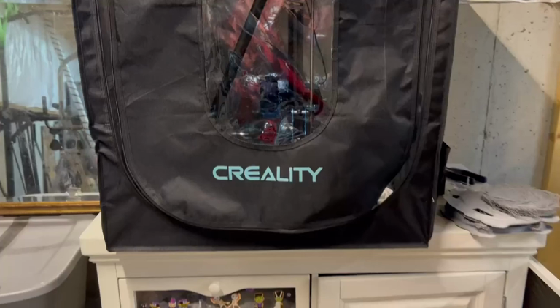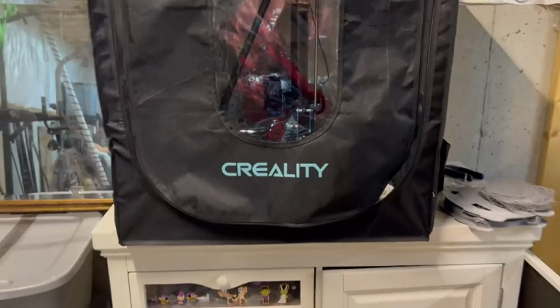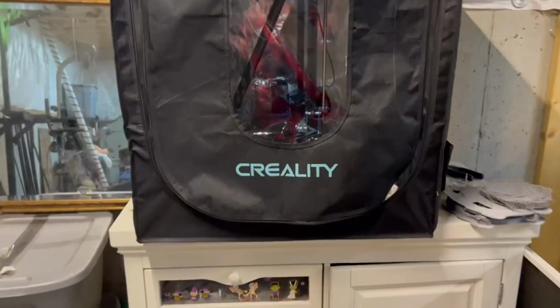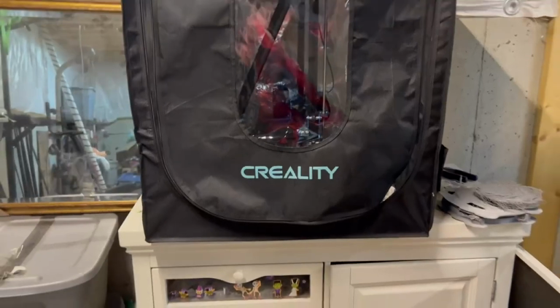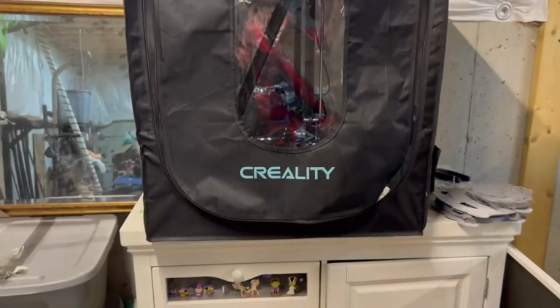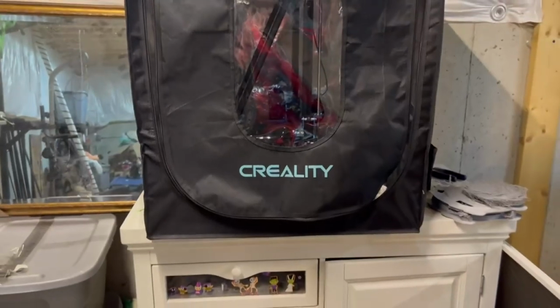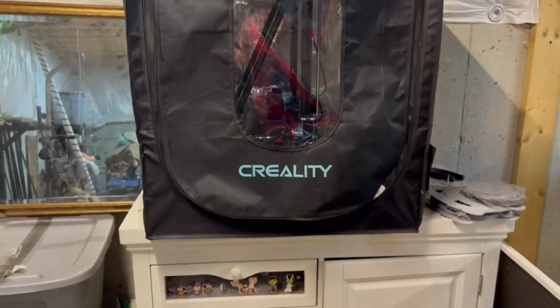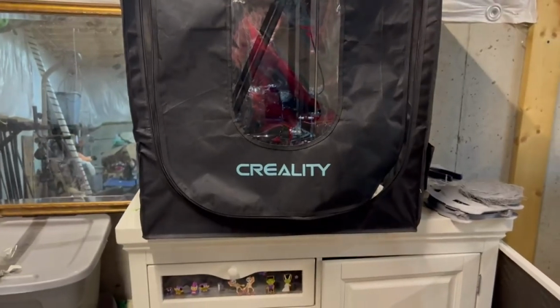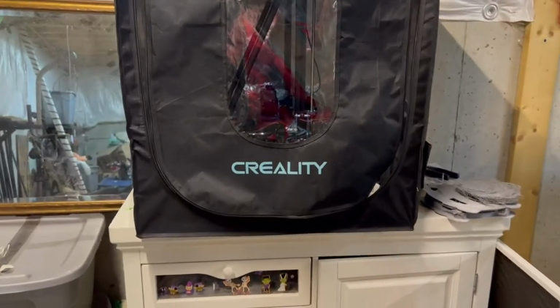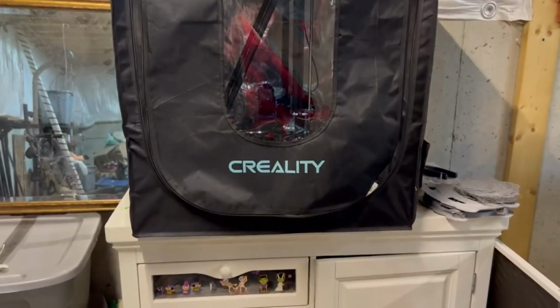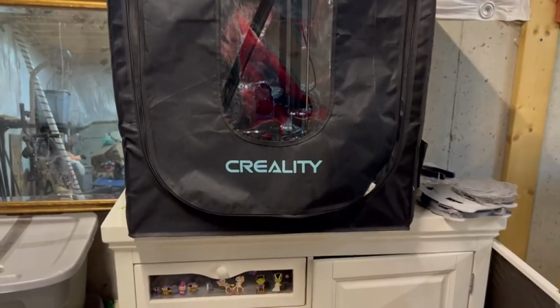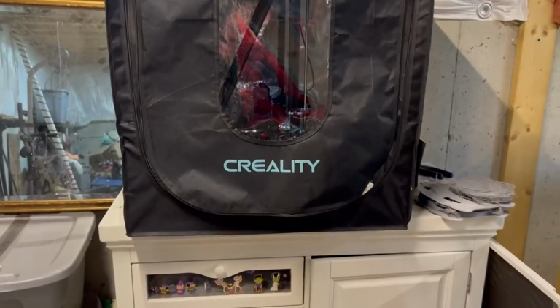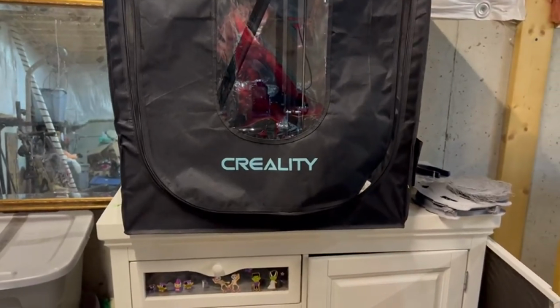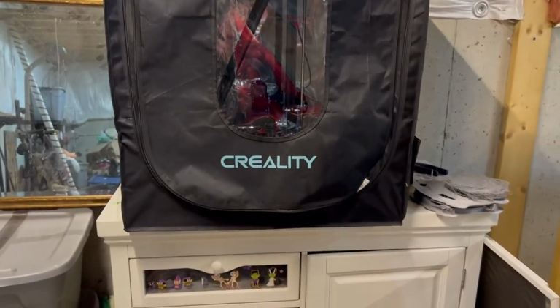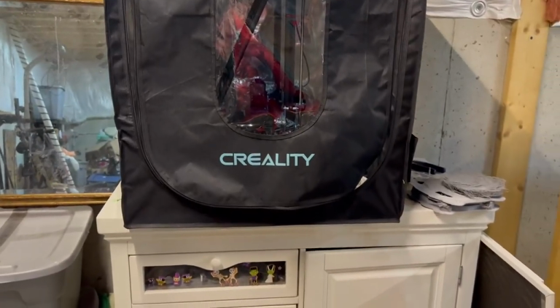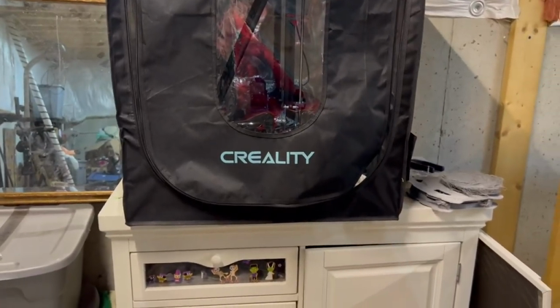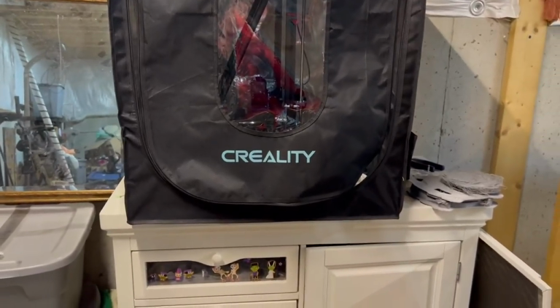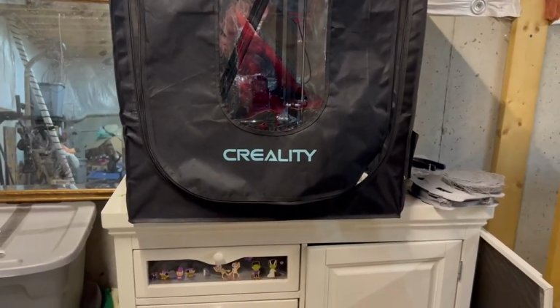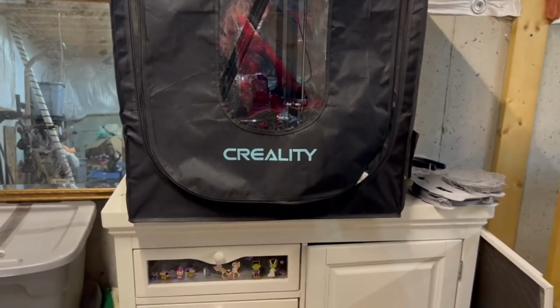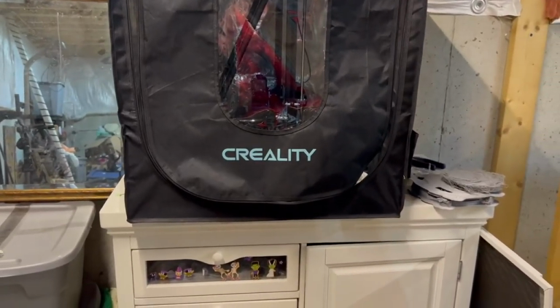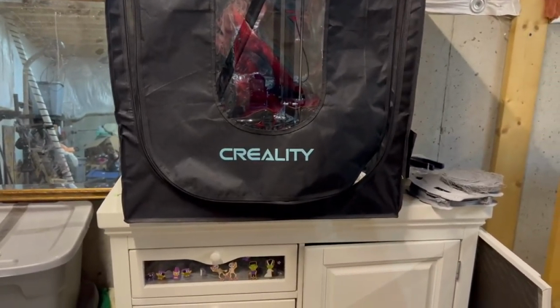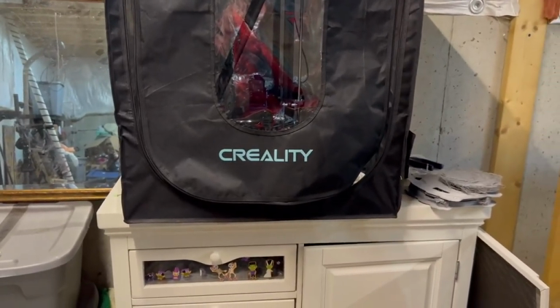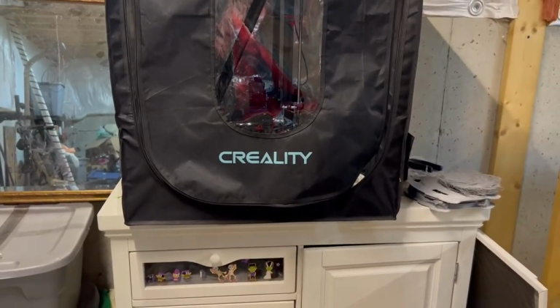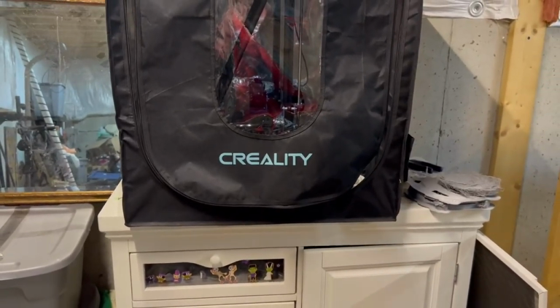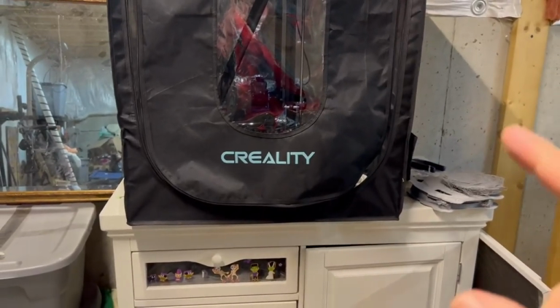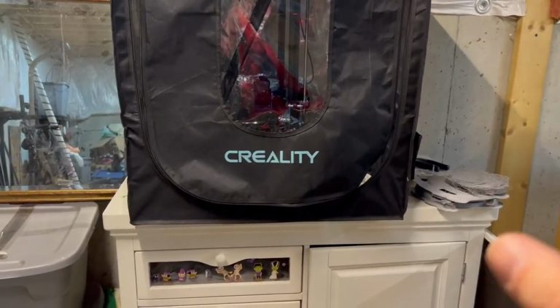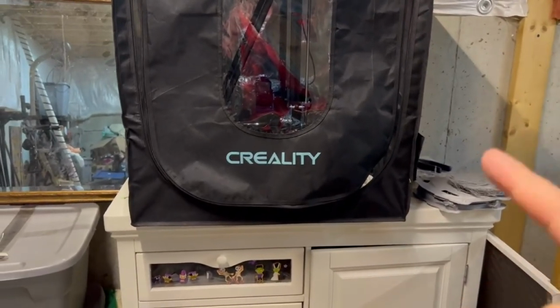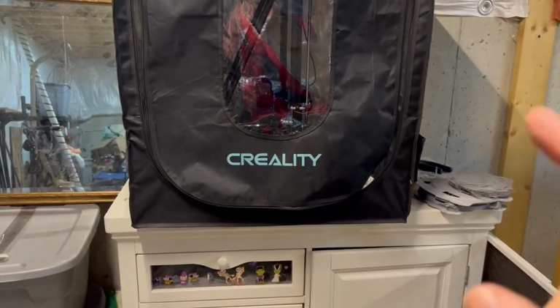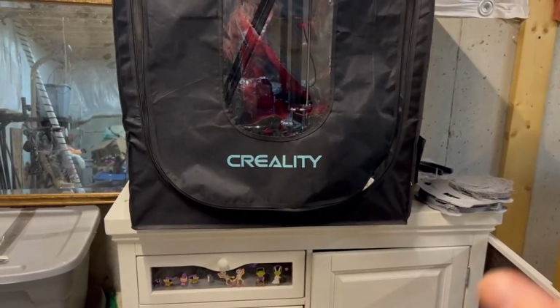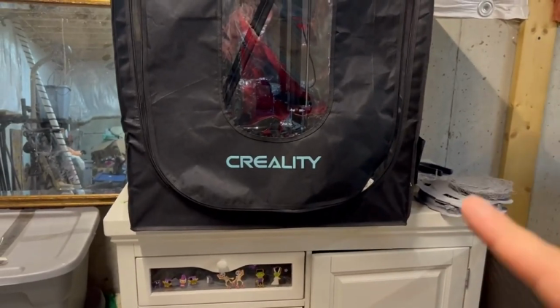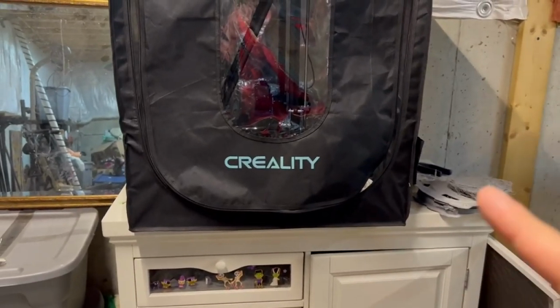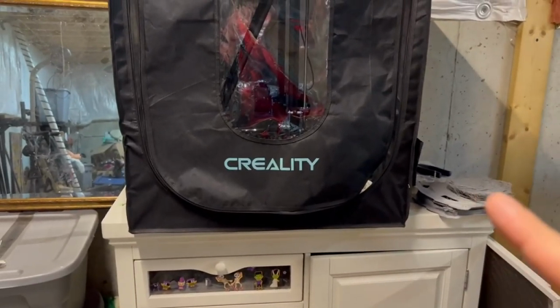Hey there everybody, Chad here. I want to take a quick moment to show you this Creality 3D printer tent.